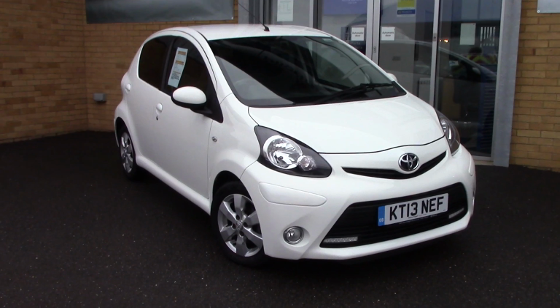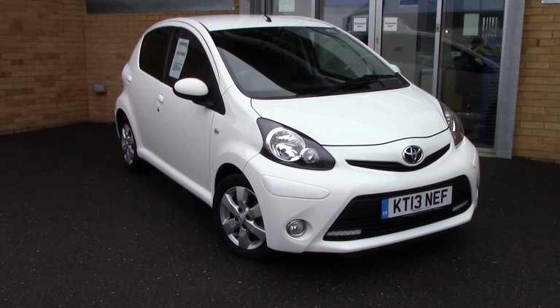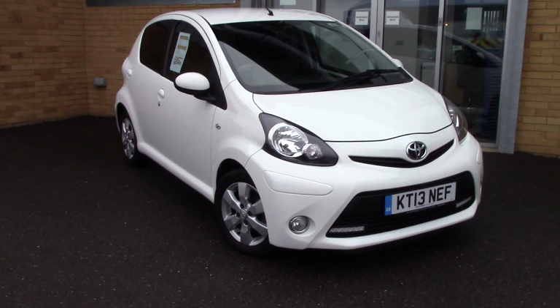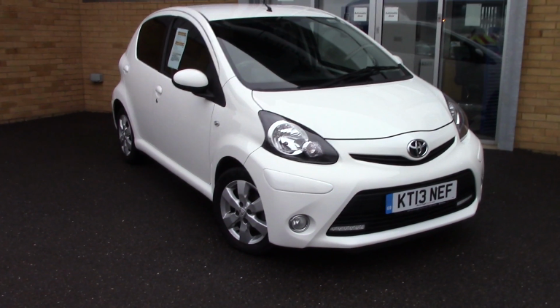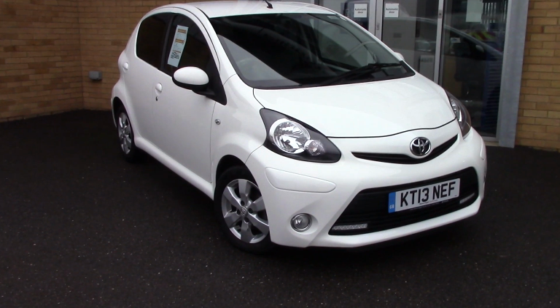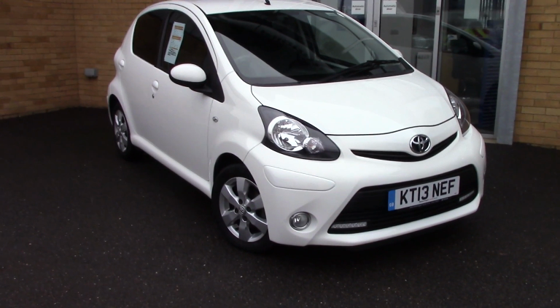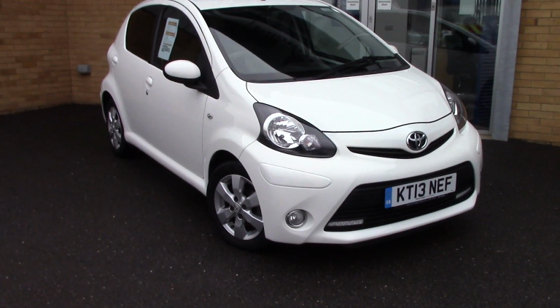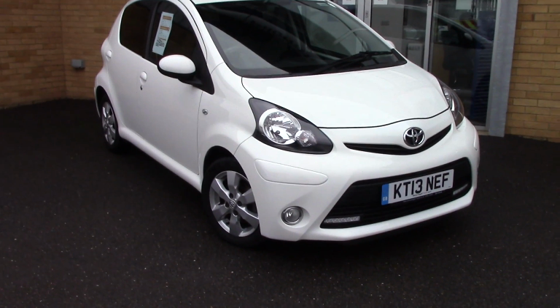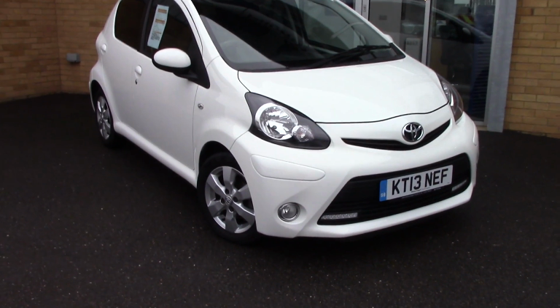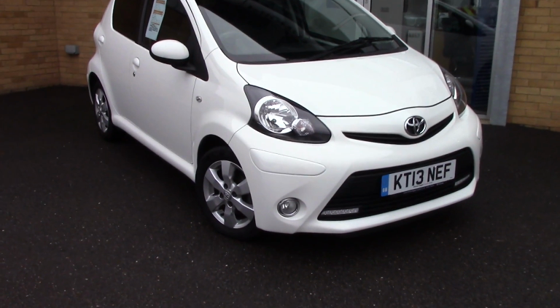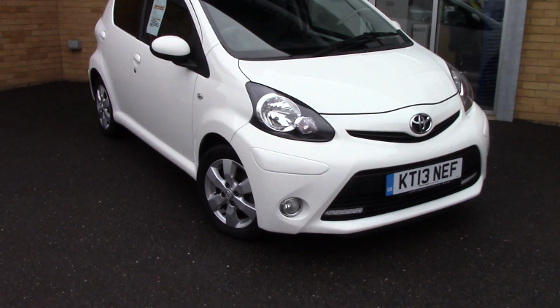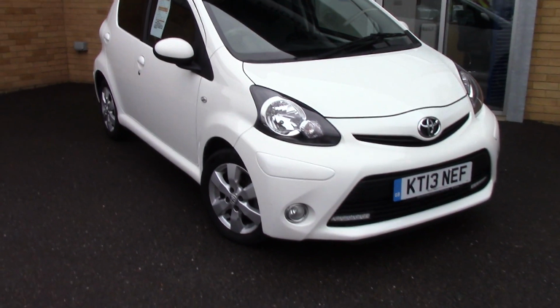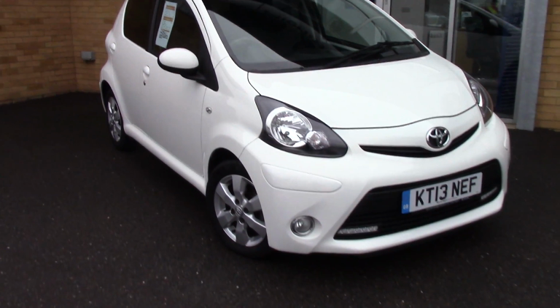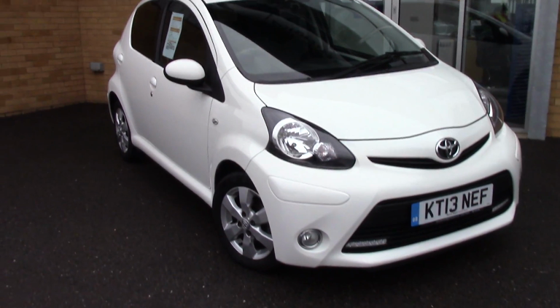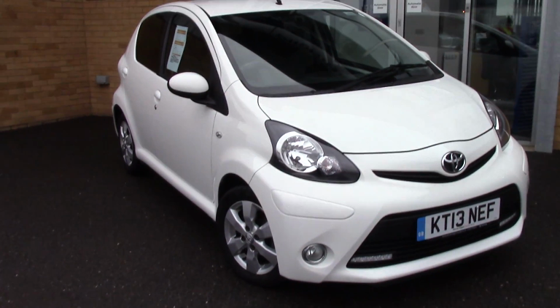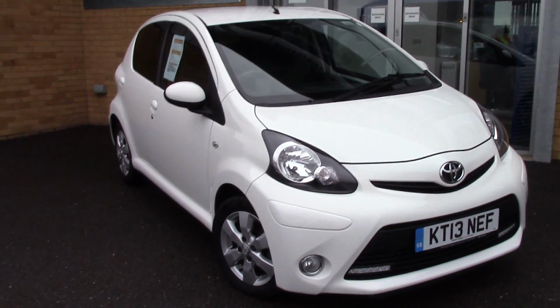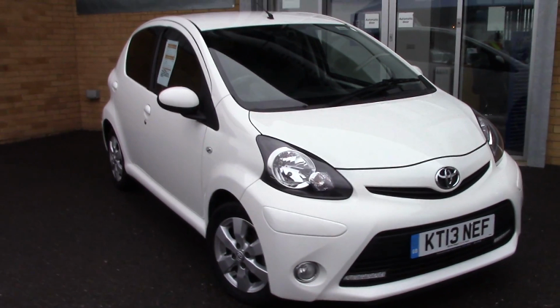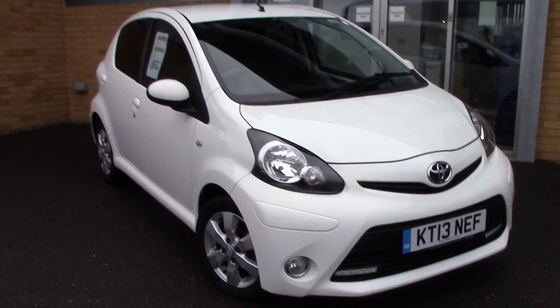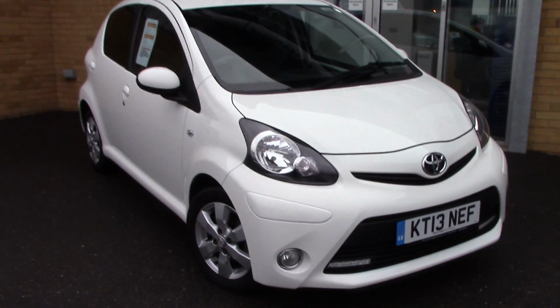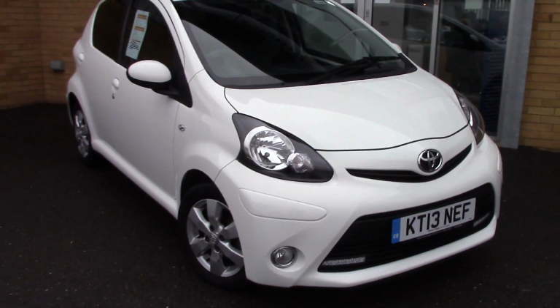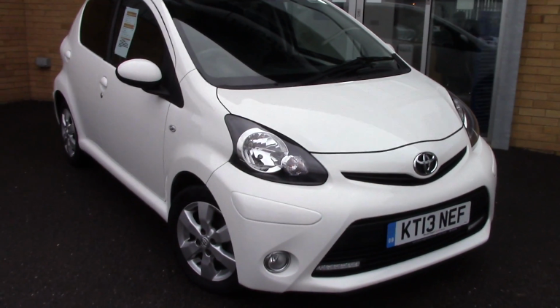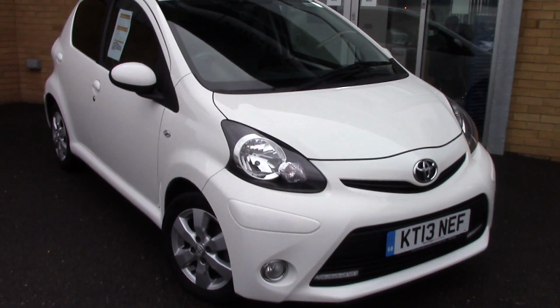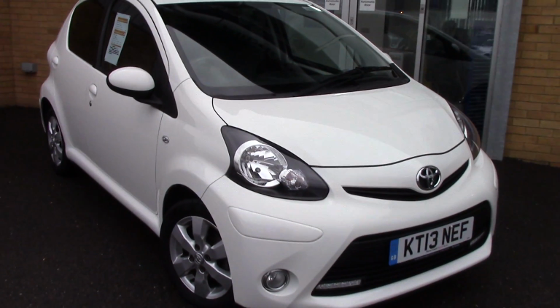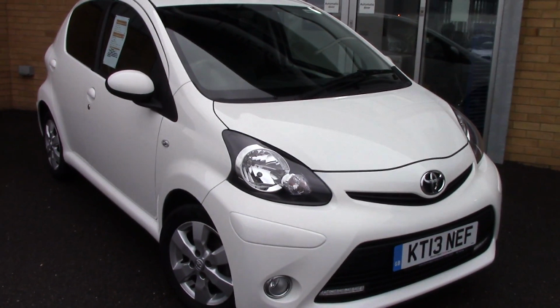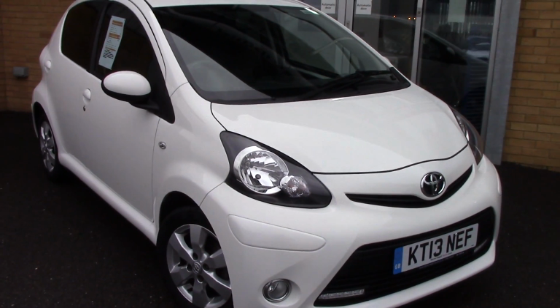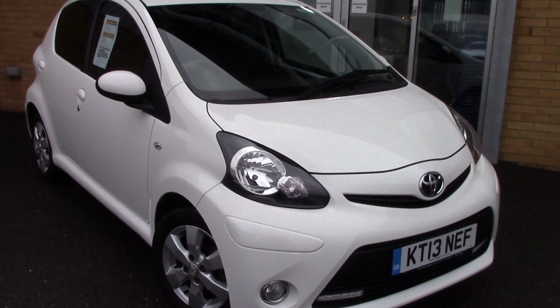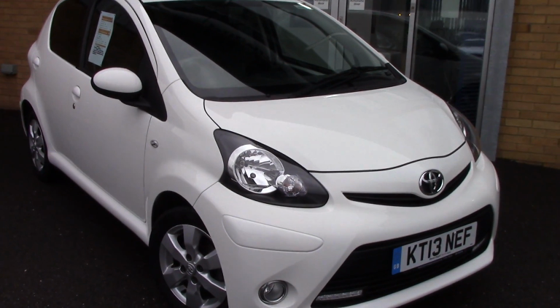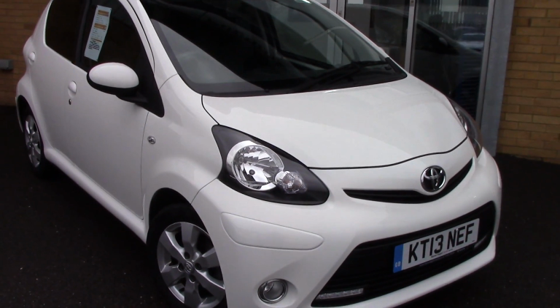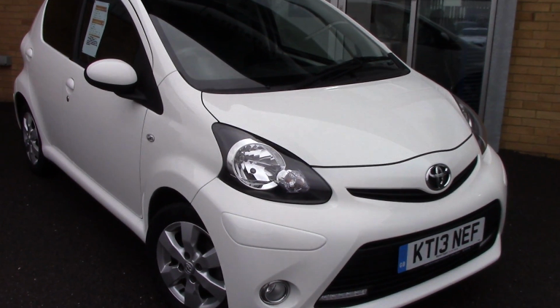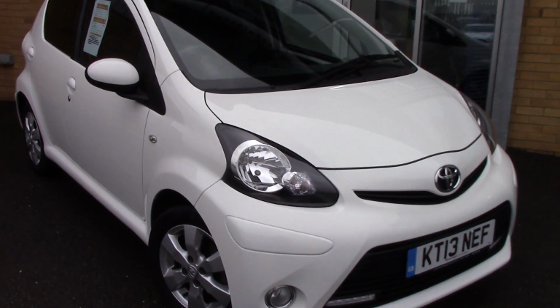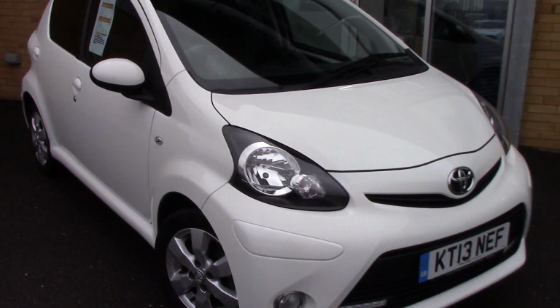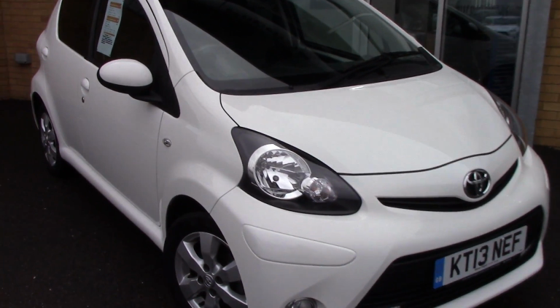Welcome to Pilgrims. I'm going to show you around this Toyota Aygo Fire.